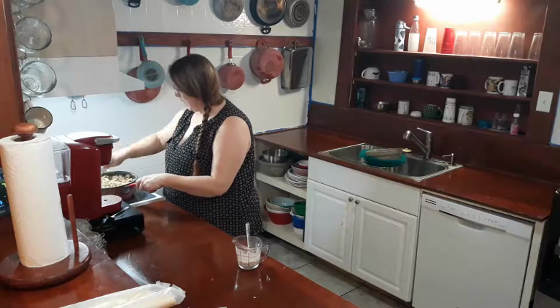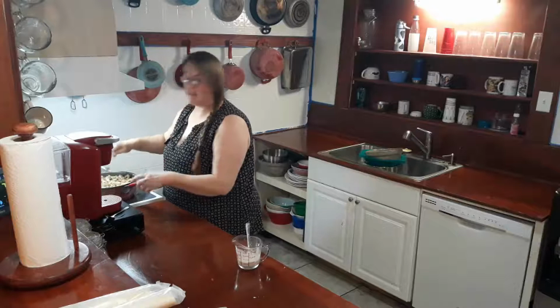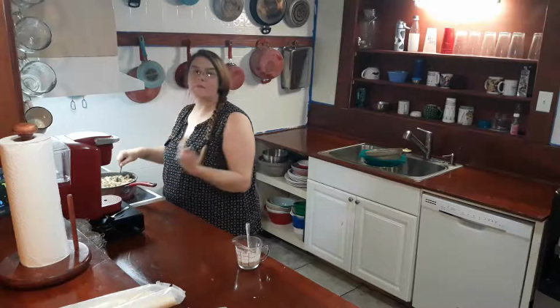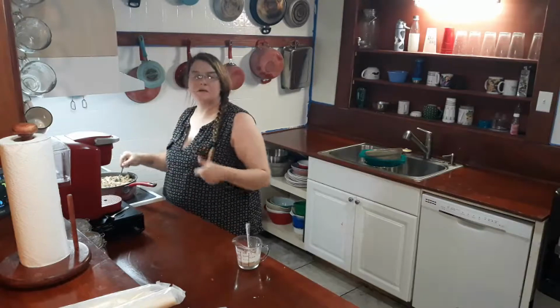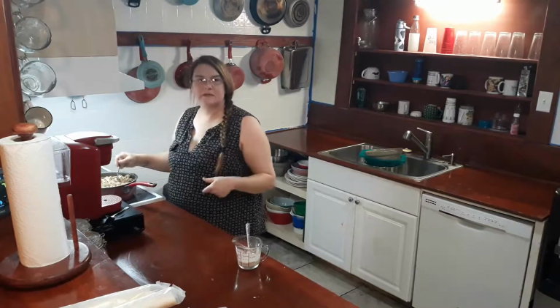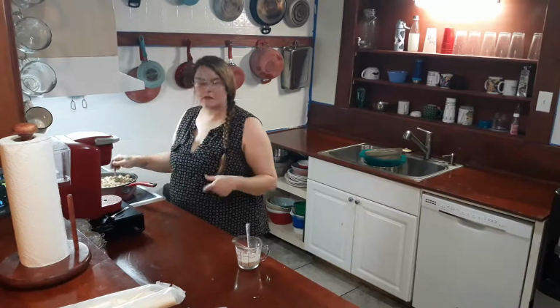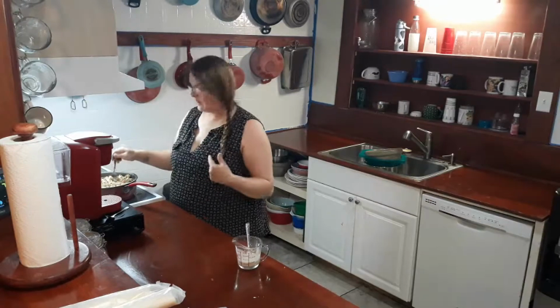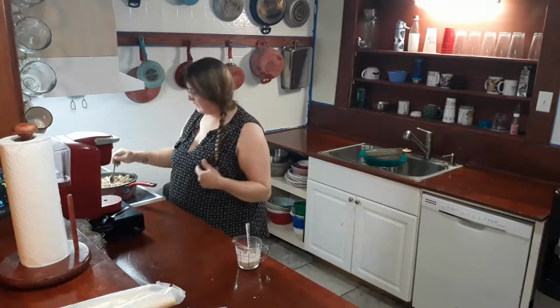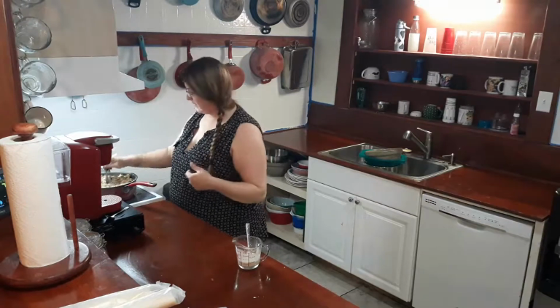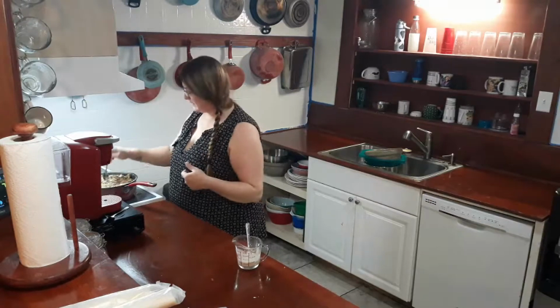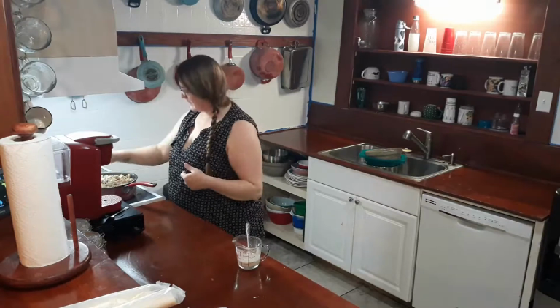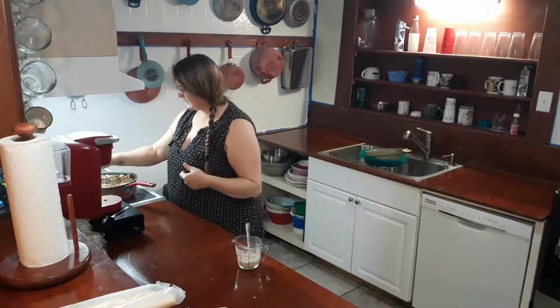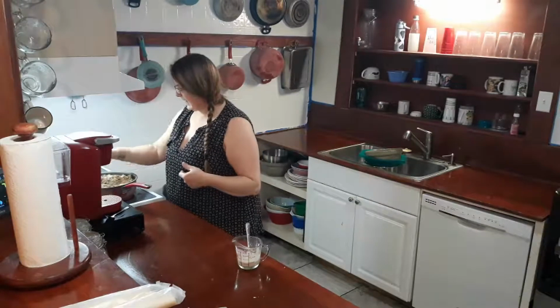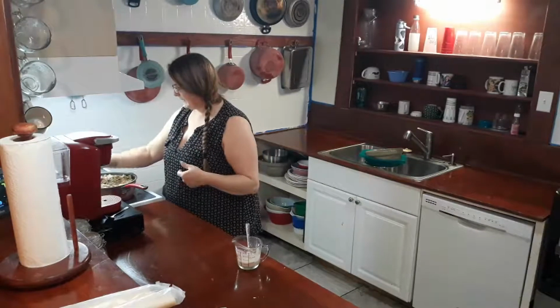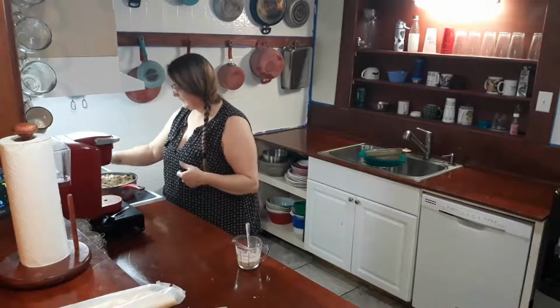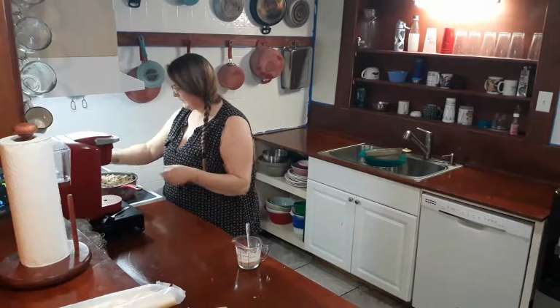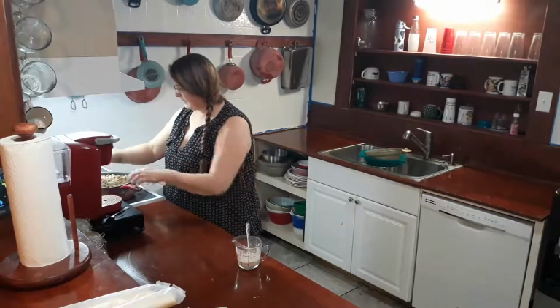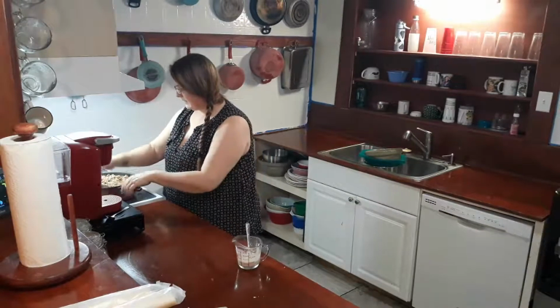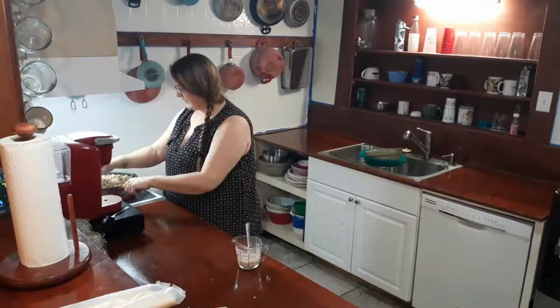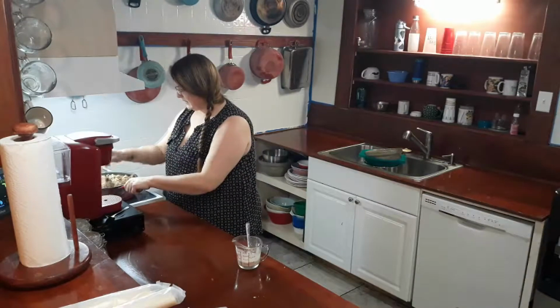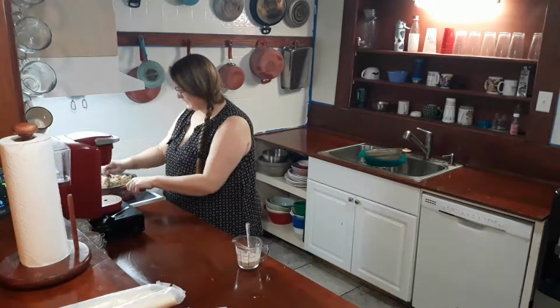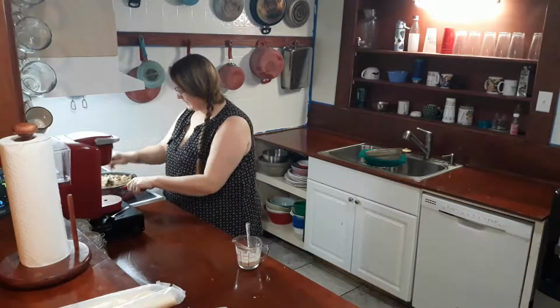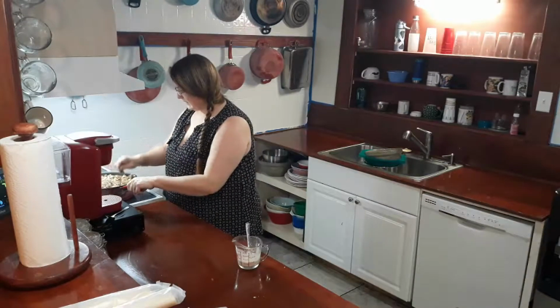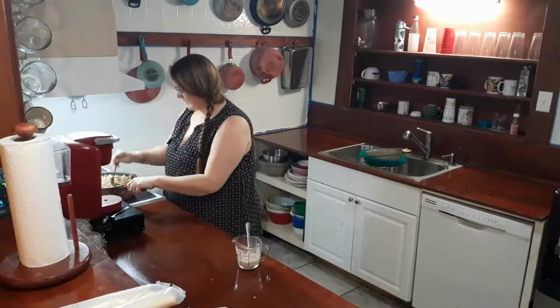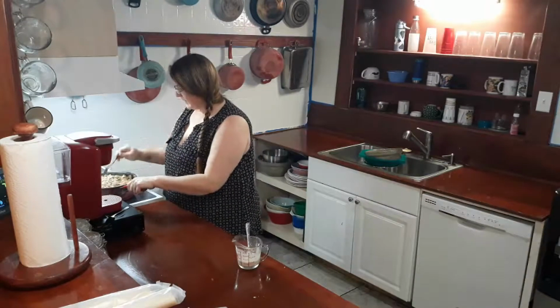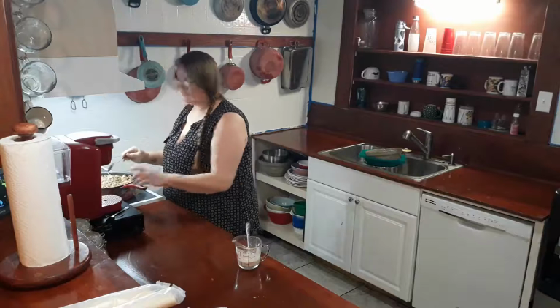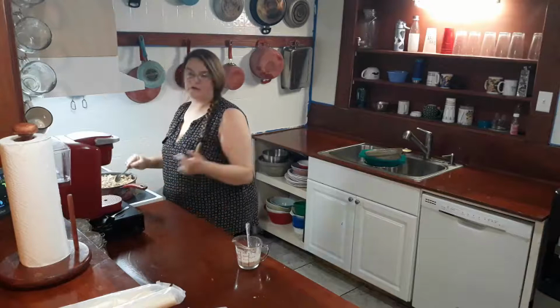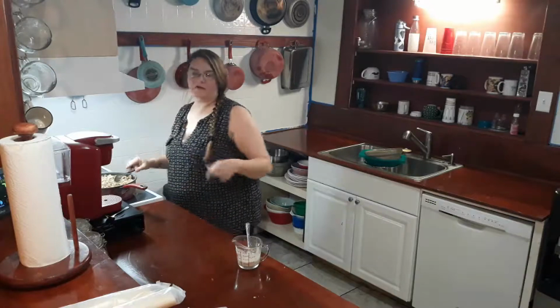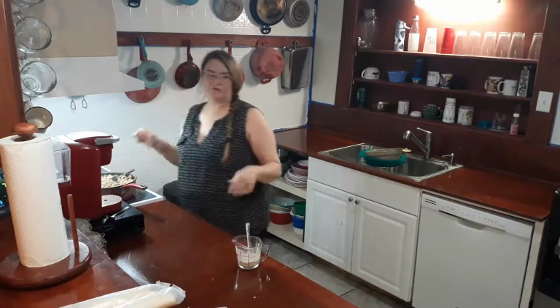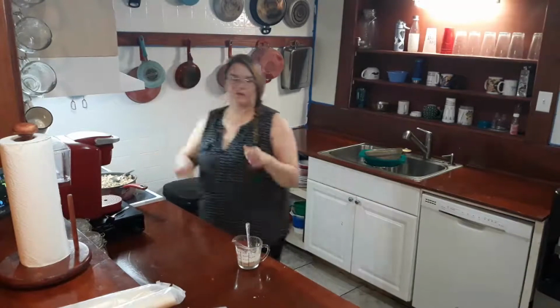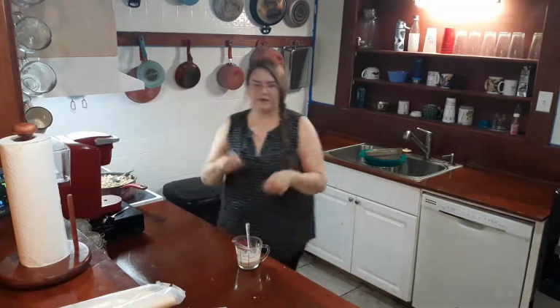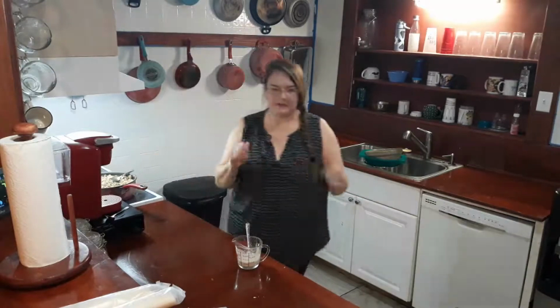Oh, and I put mushrooms in here. I kept some mushrooms because I had some and stuck them in here. I should have recorded all the cutting.